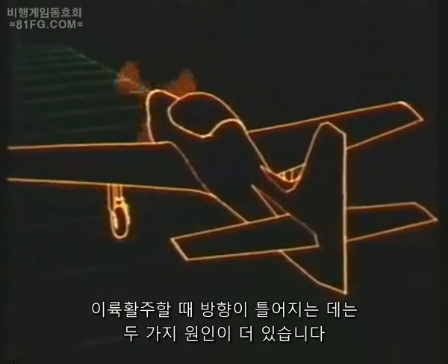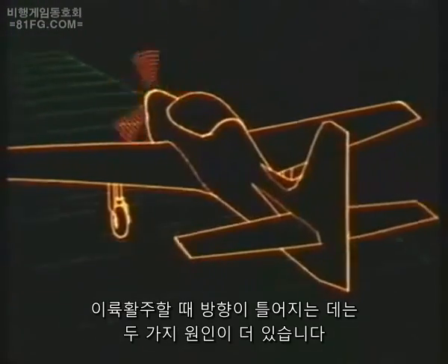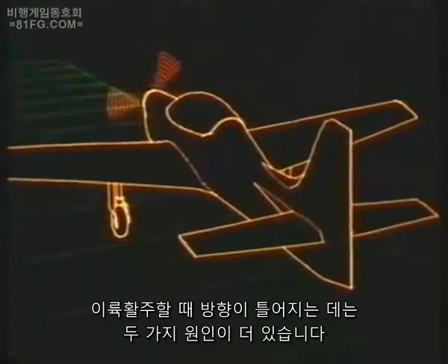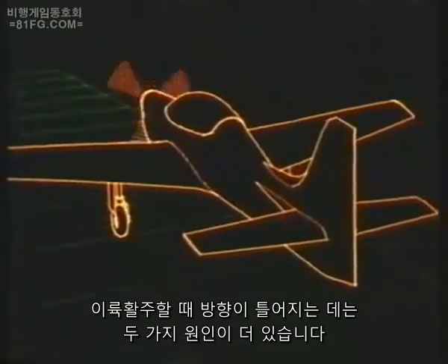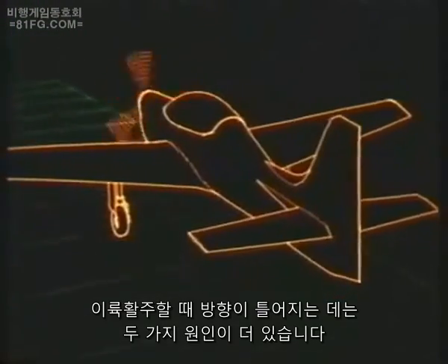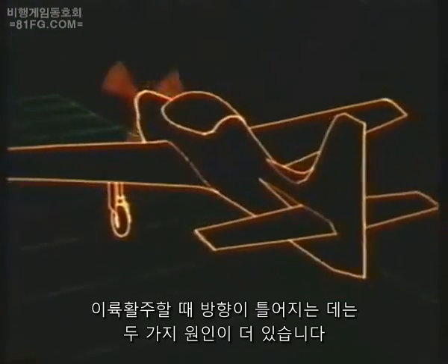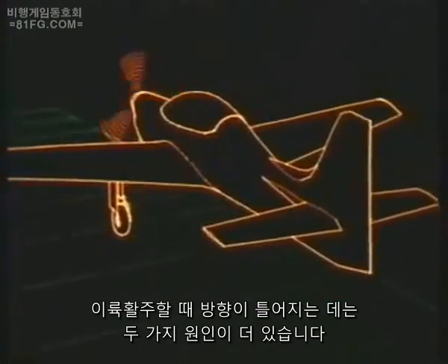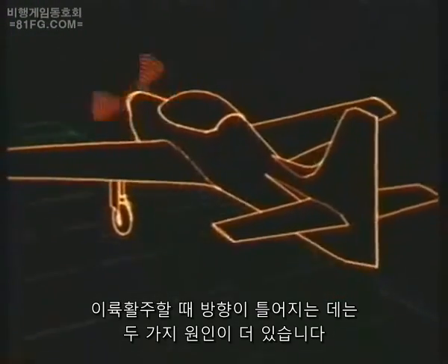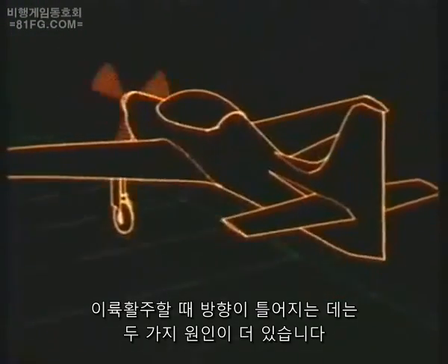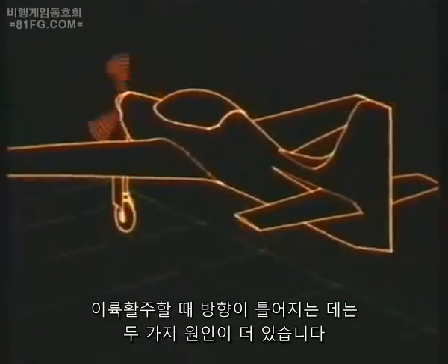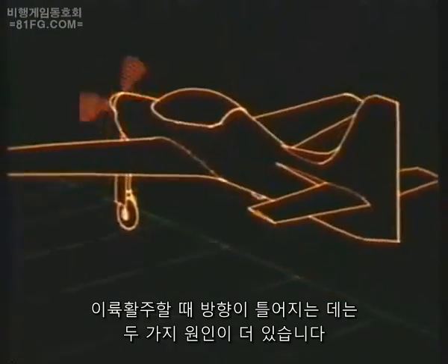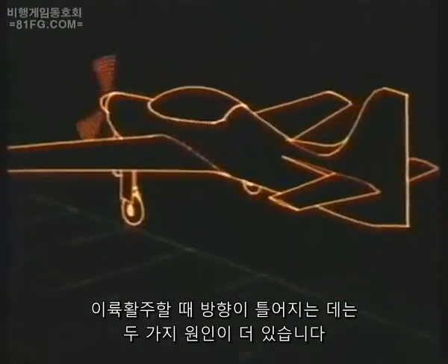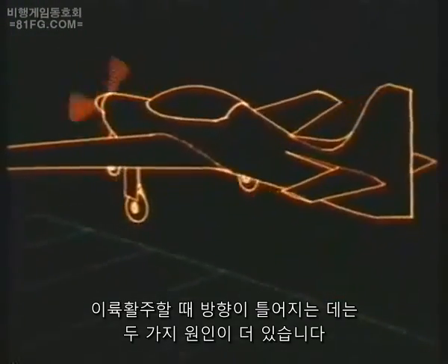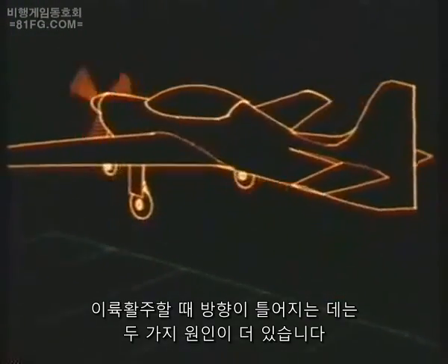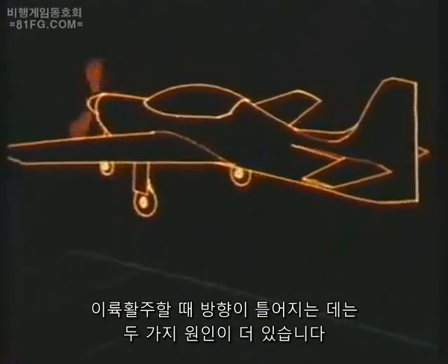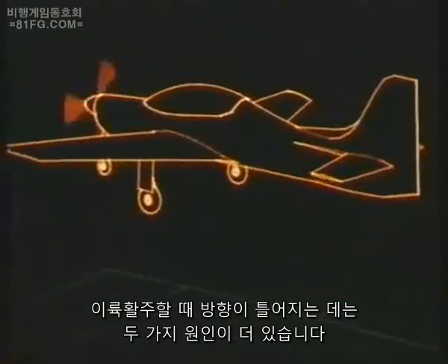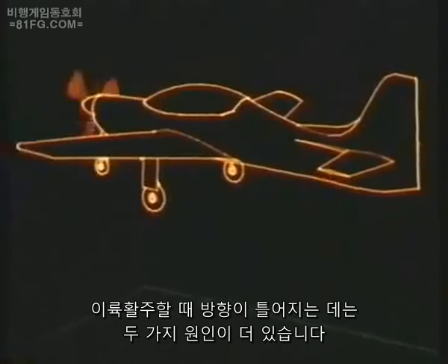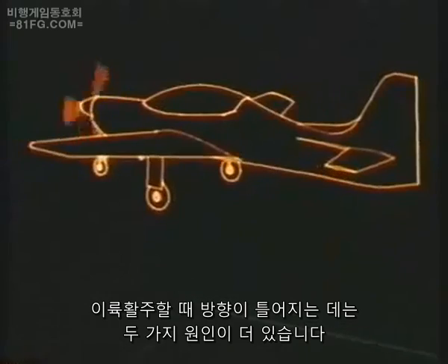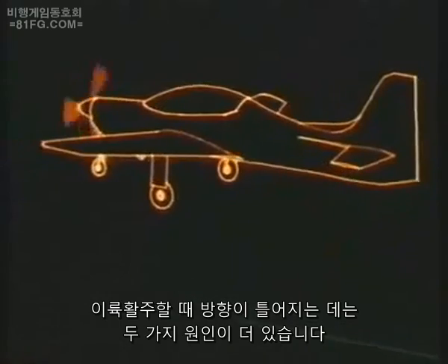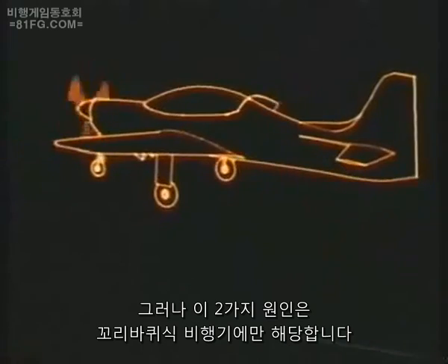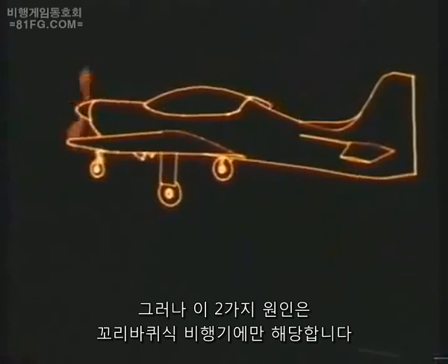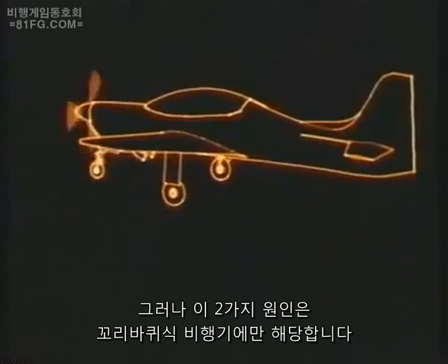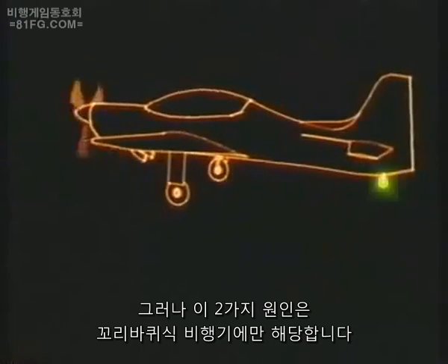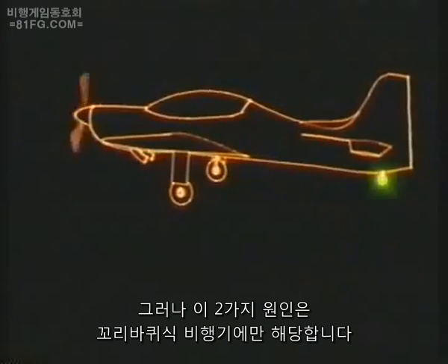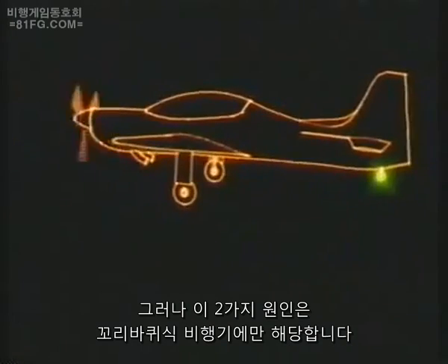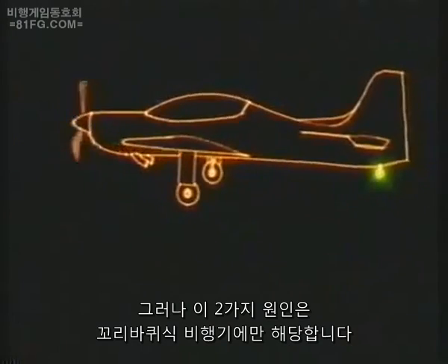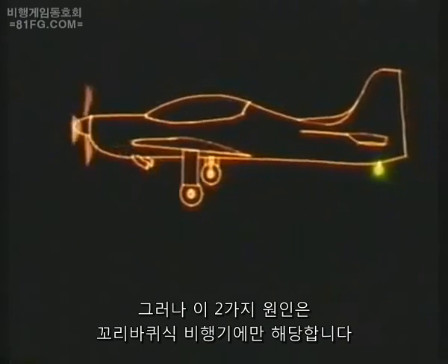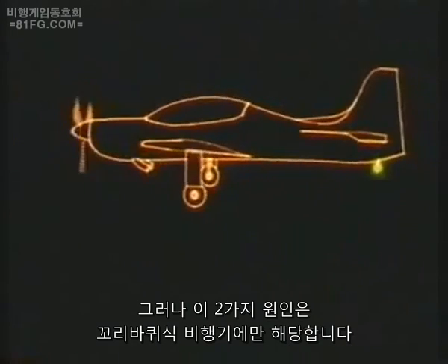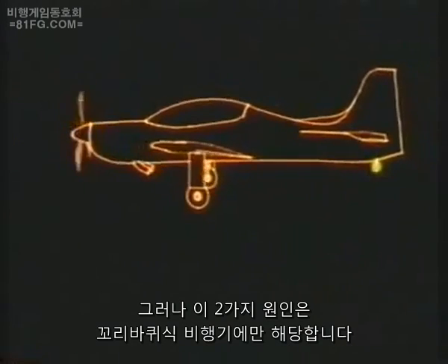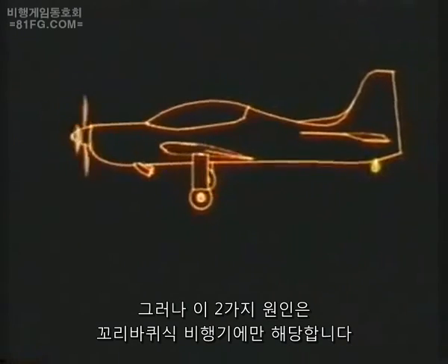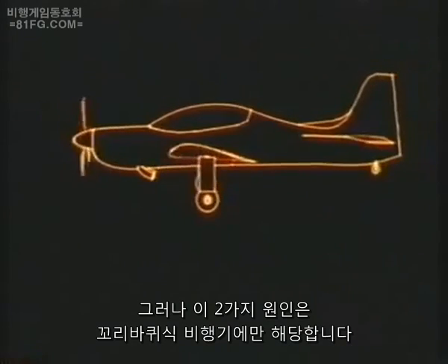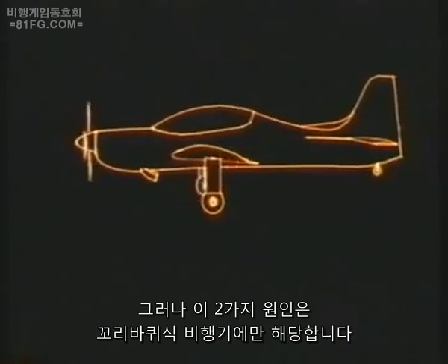There are two more causes of swing during a take-off run, but these only affect aircraft with a tail wheel.